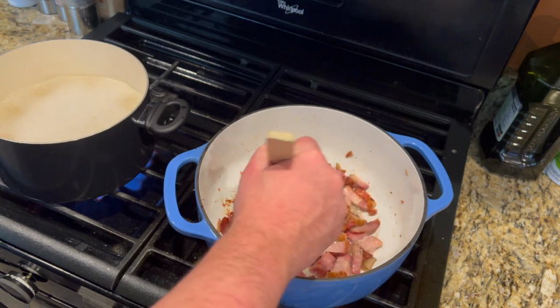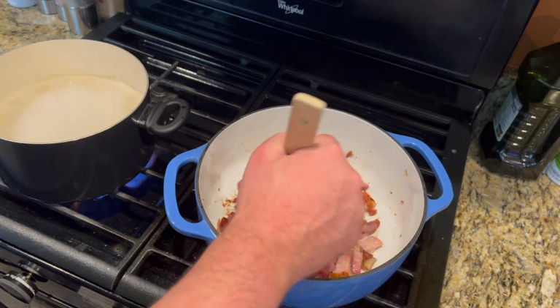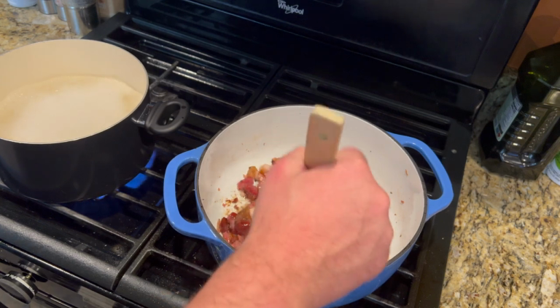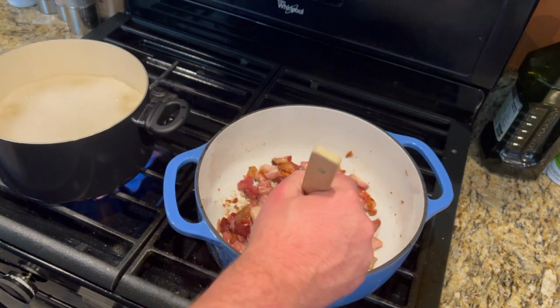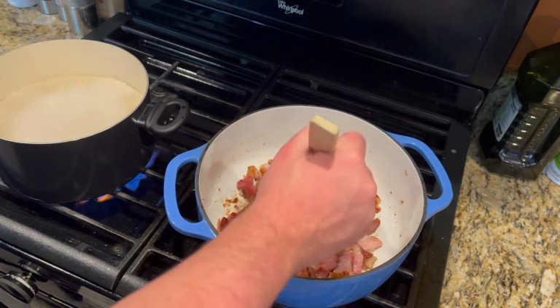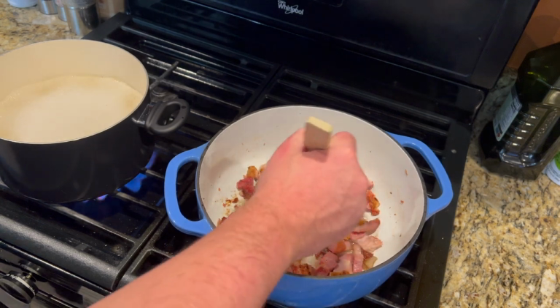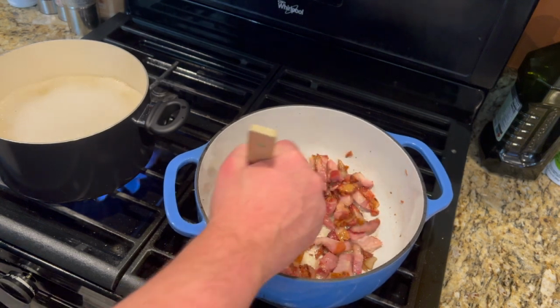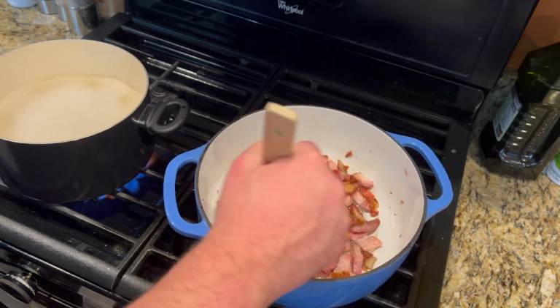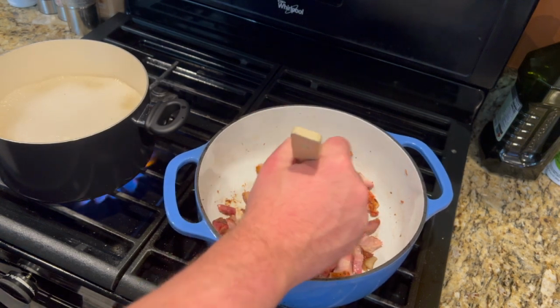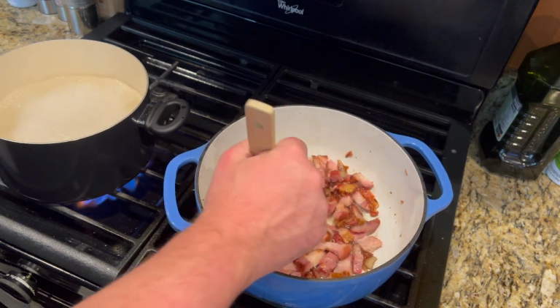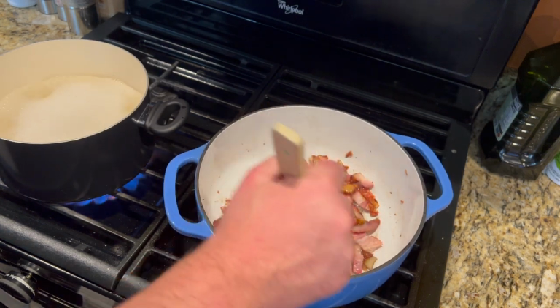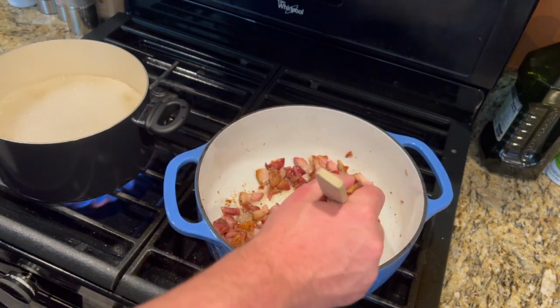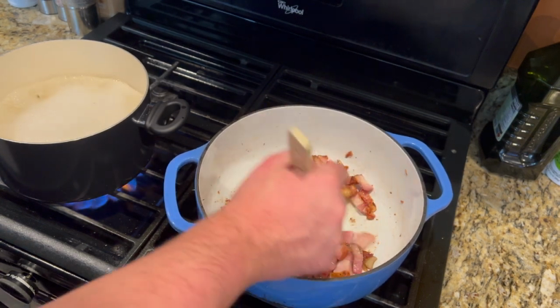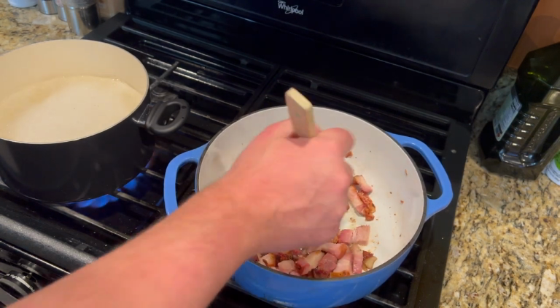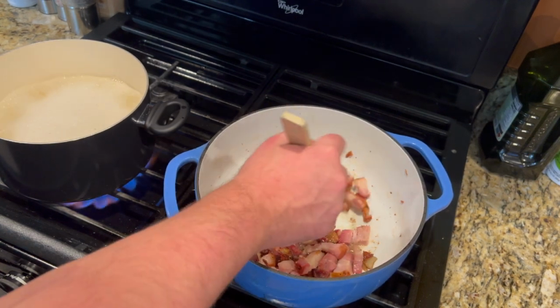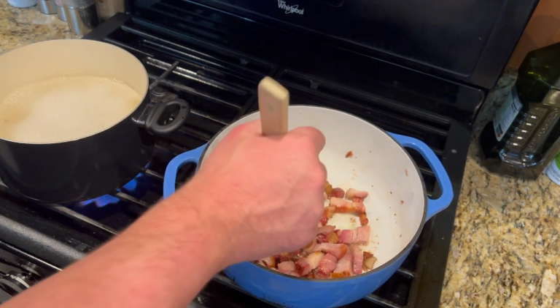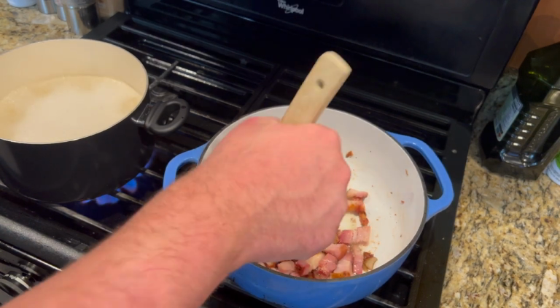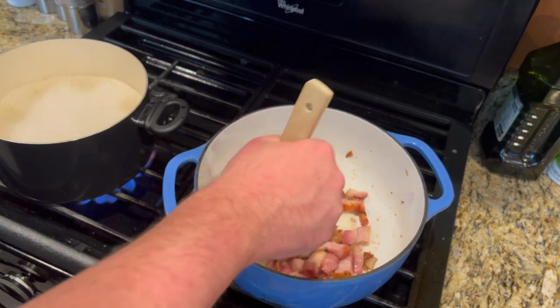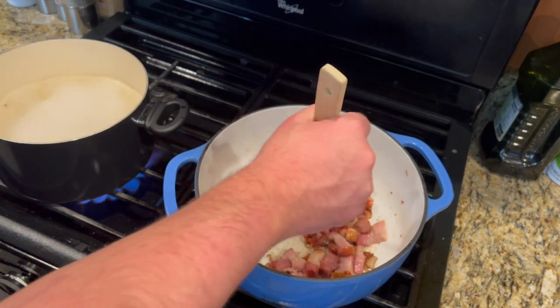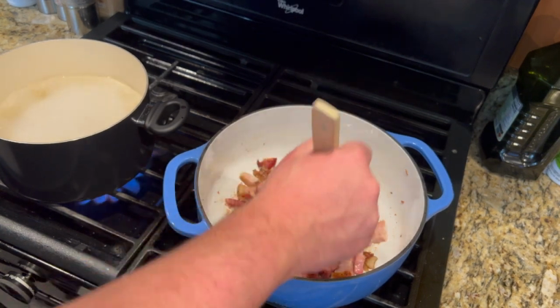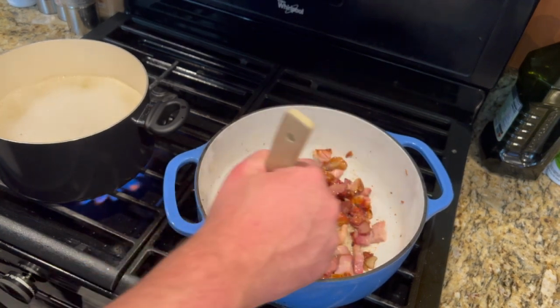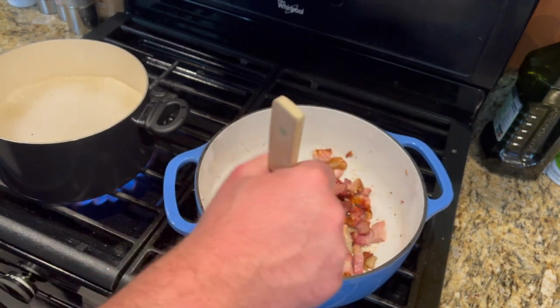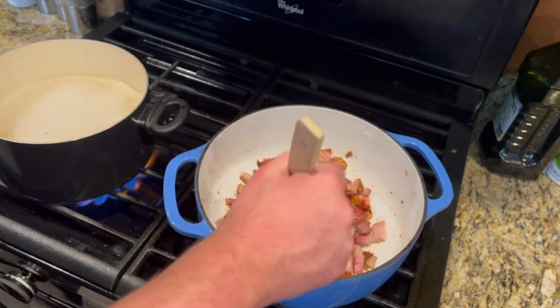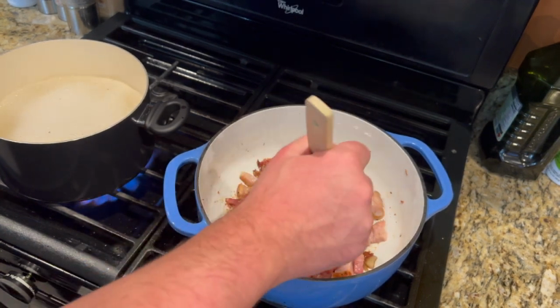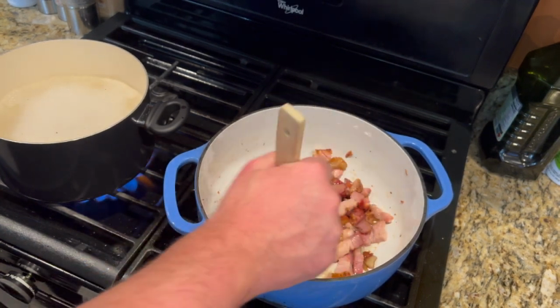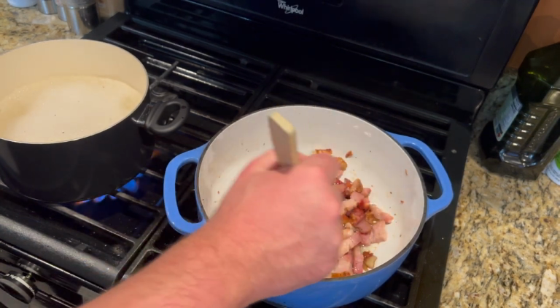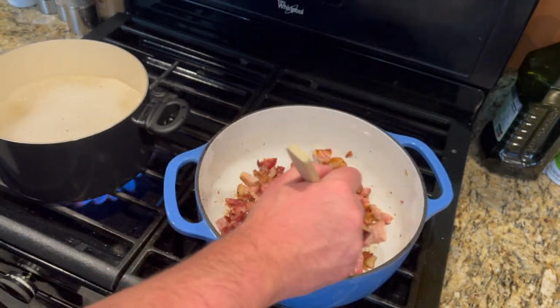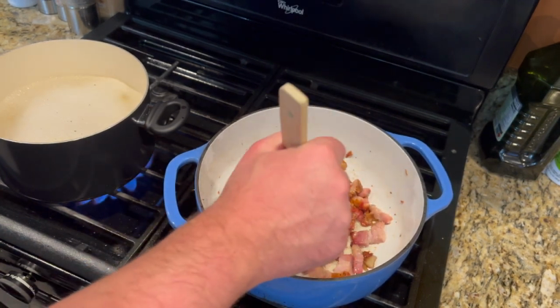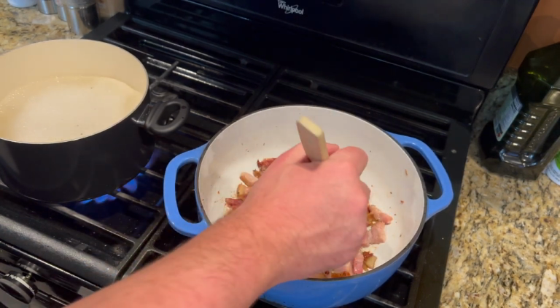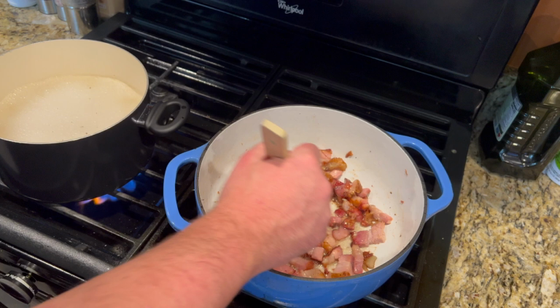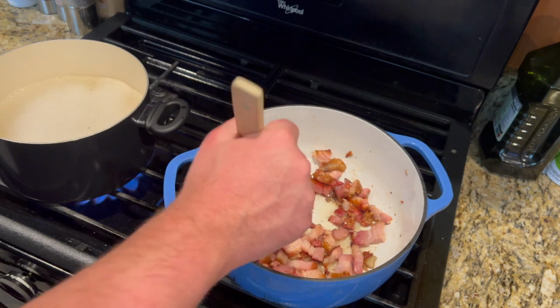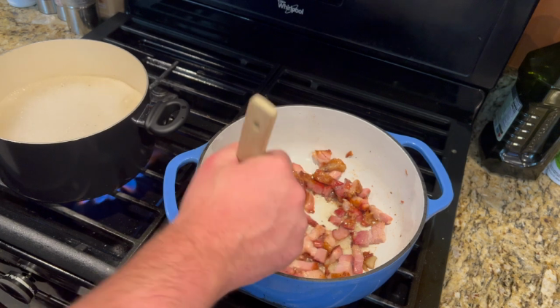Then we'll drop our noodles, which only take a couple minutes, and then start combining everything.